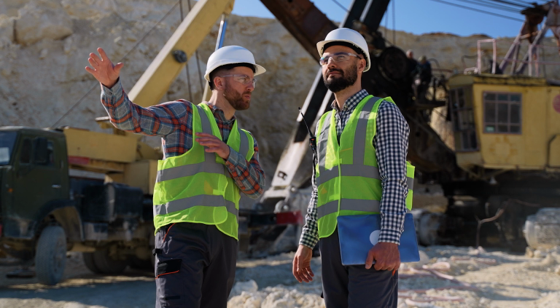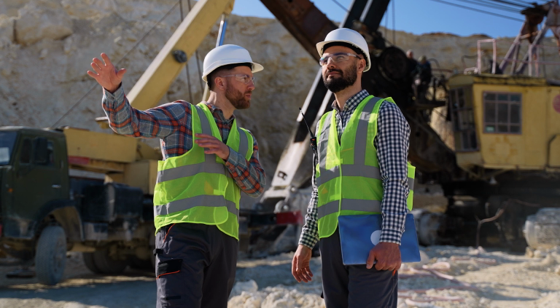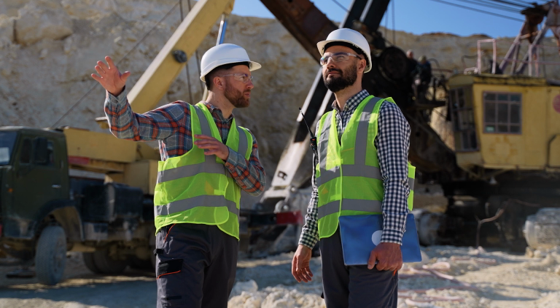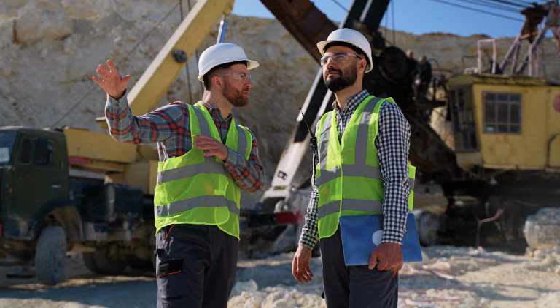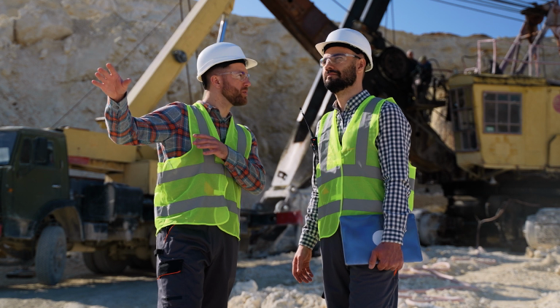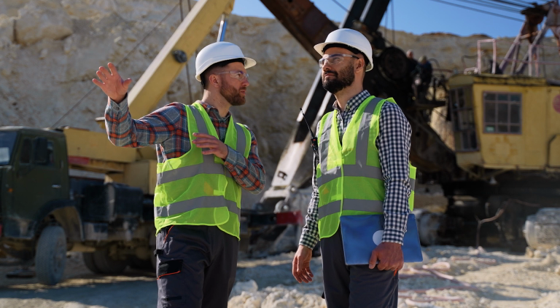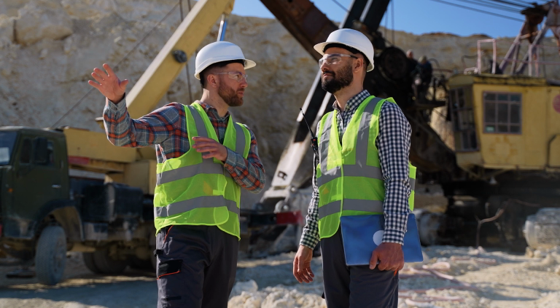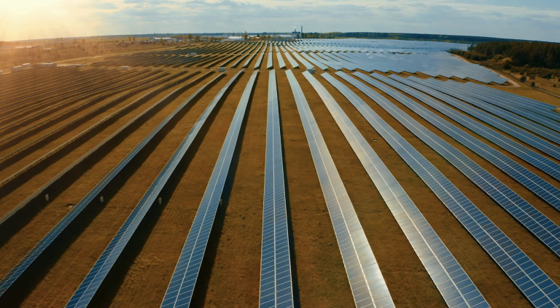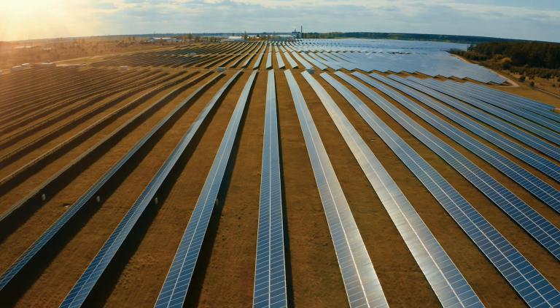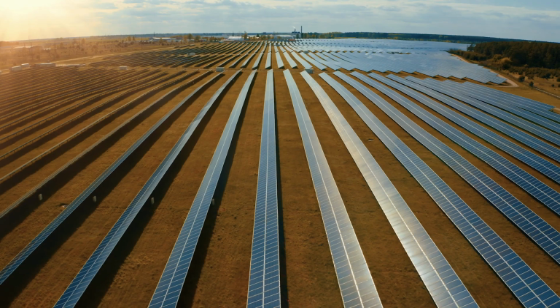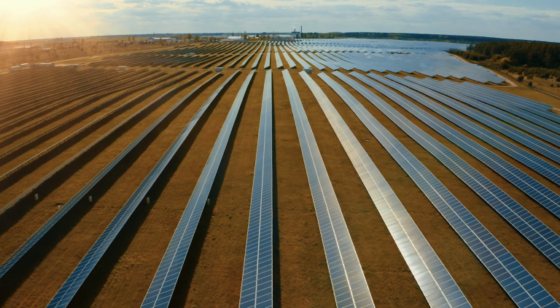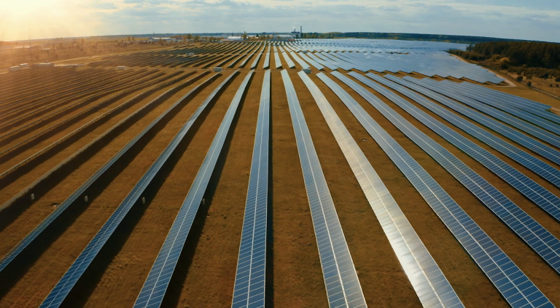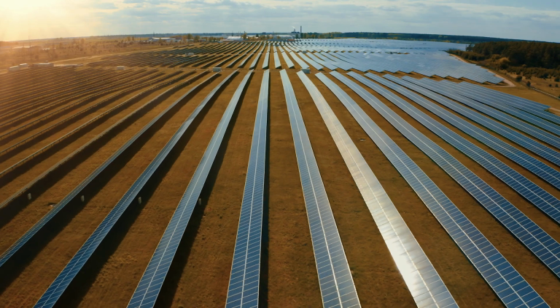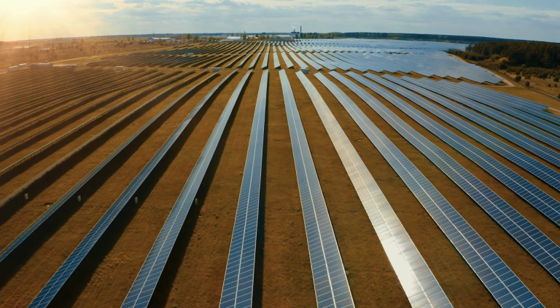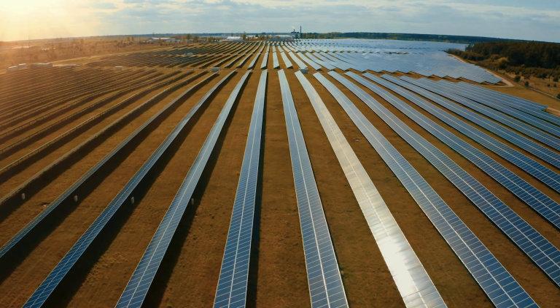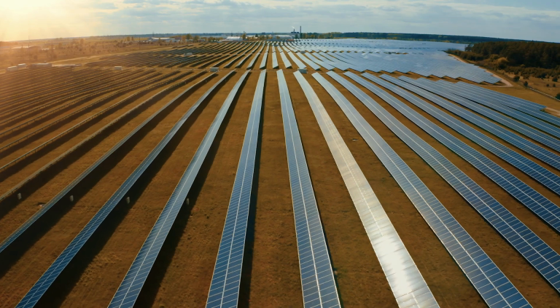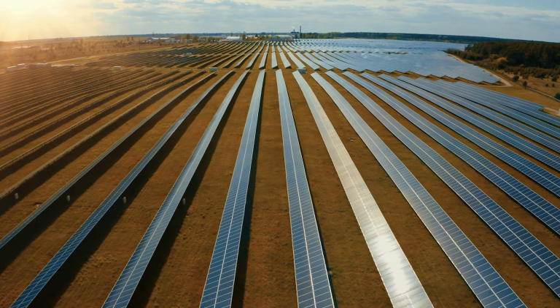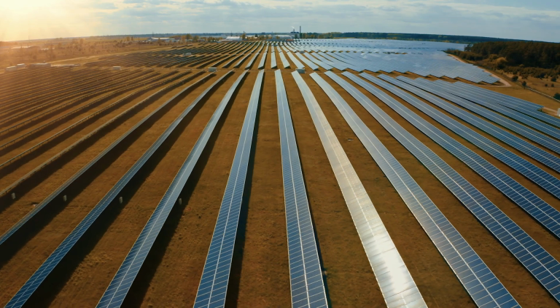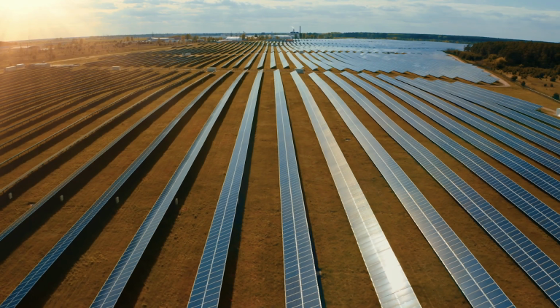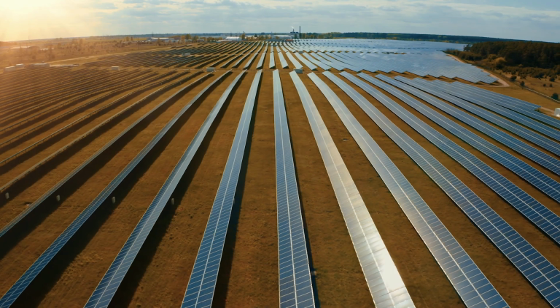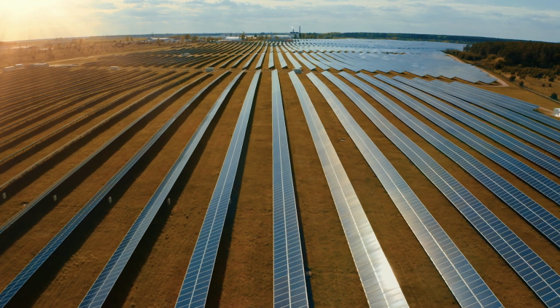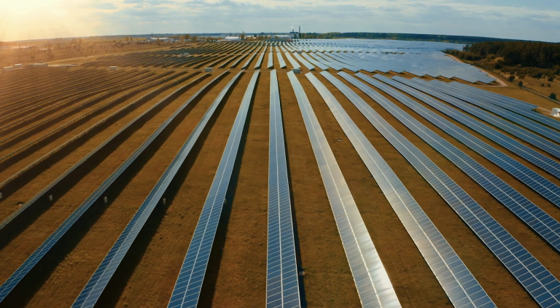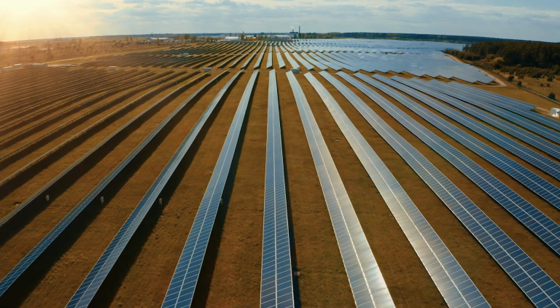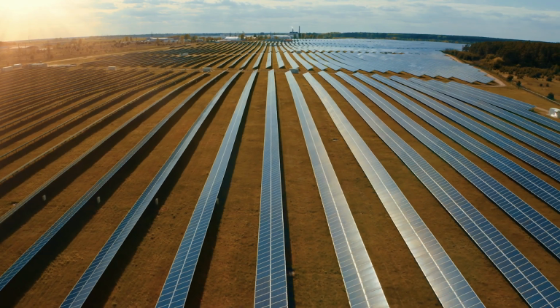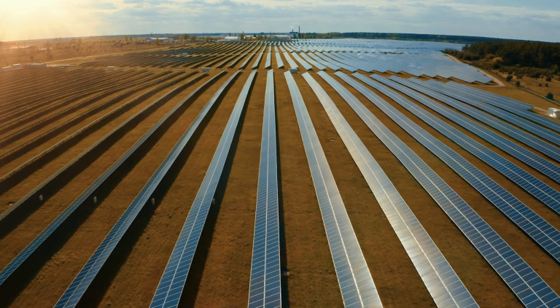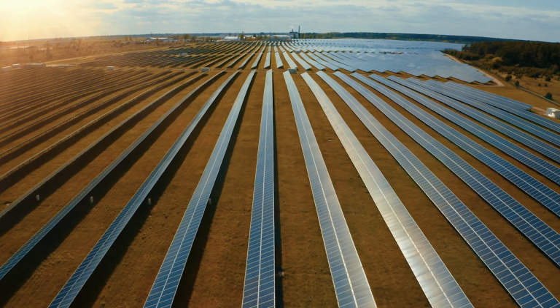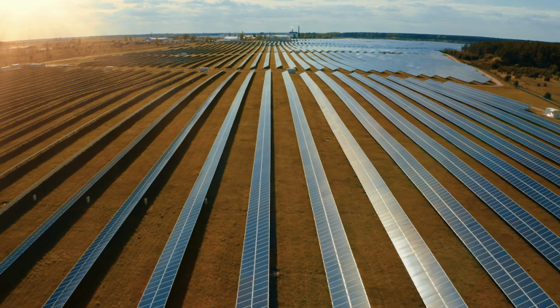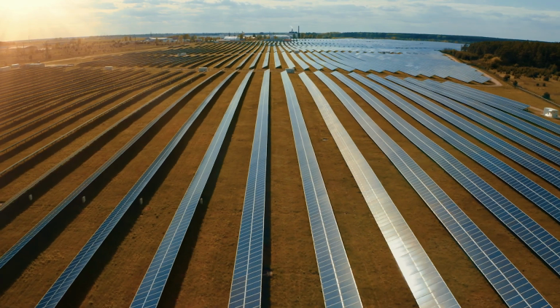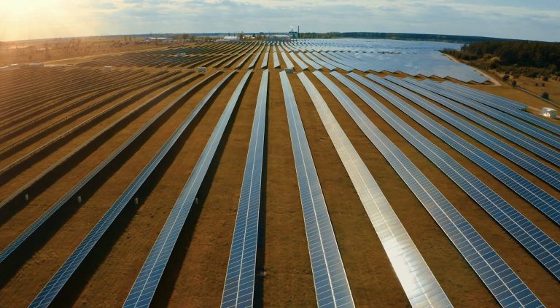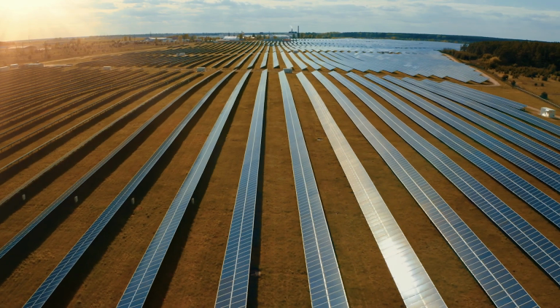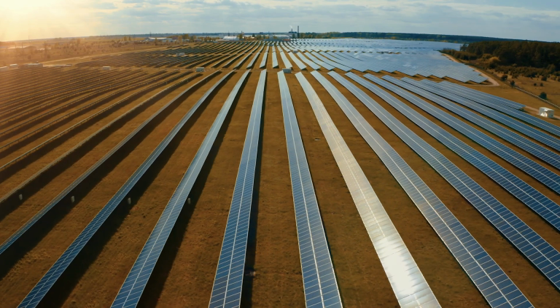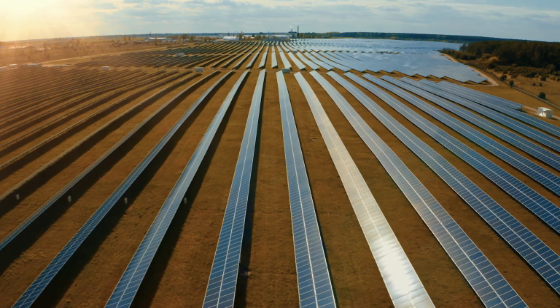Some of these sites may turn into, for example, a solar power generation facility.